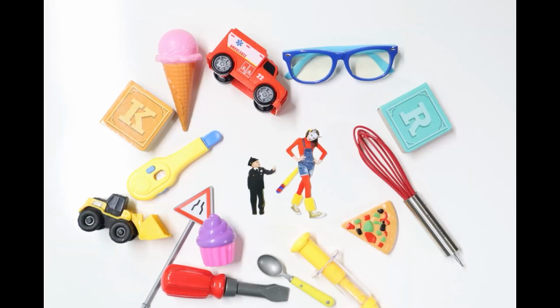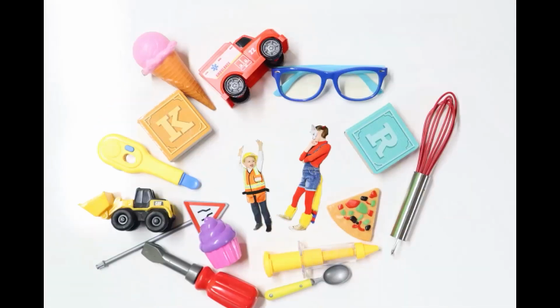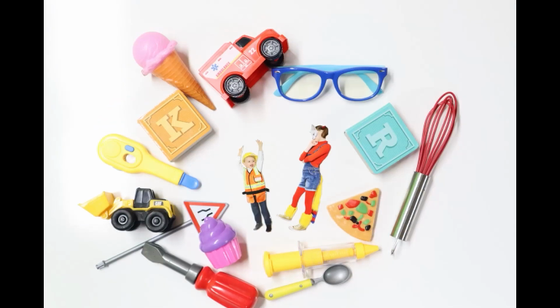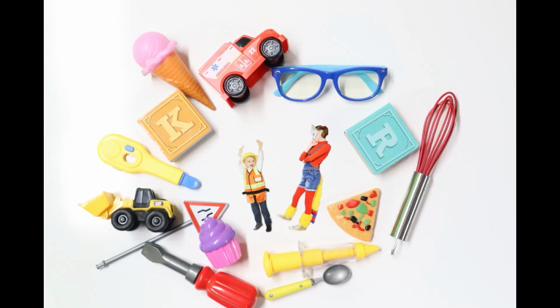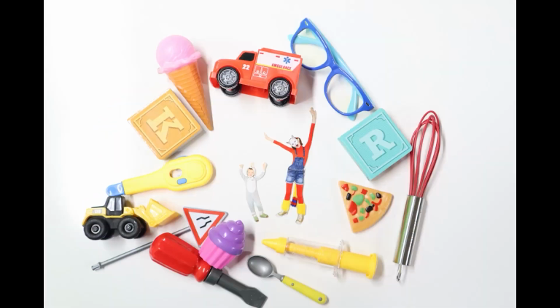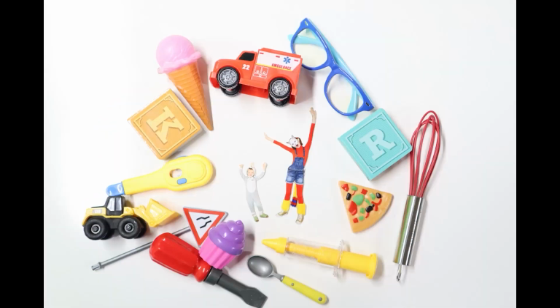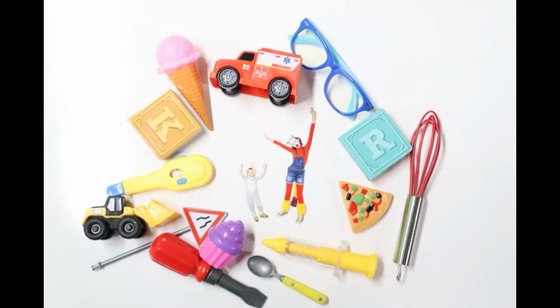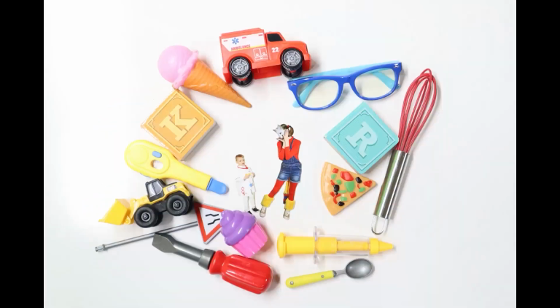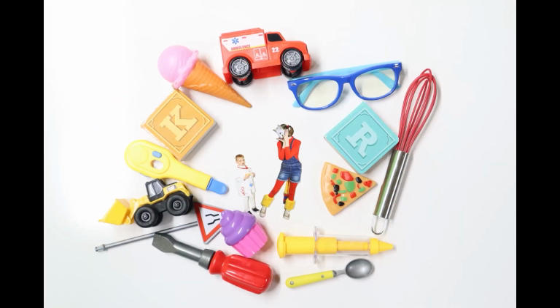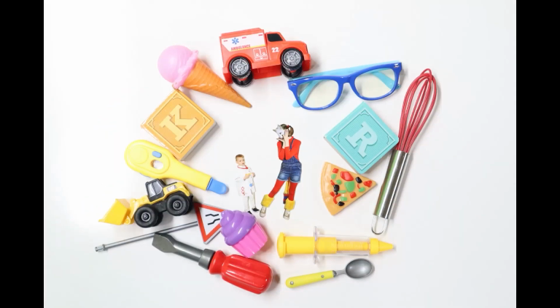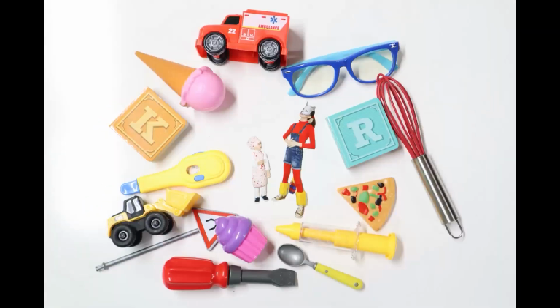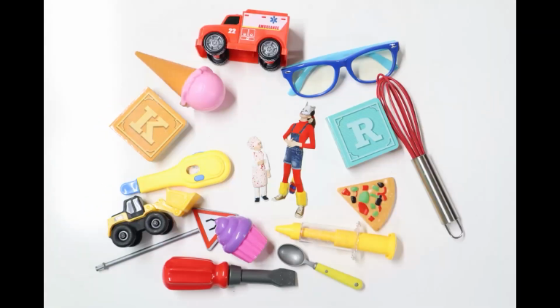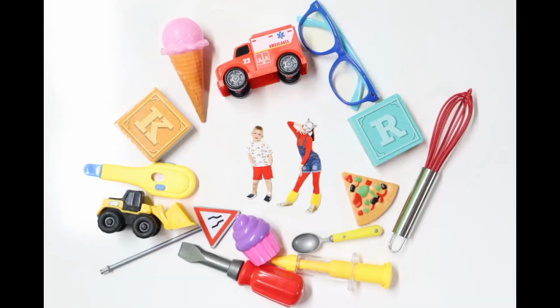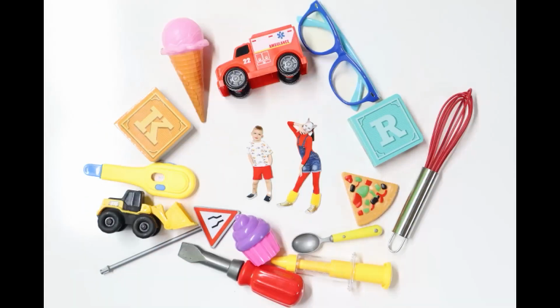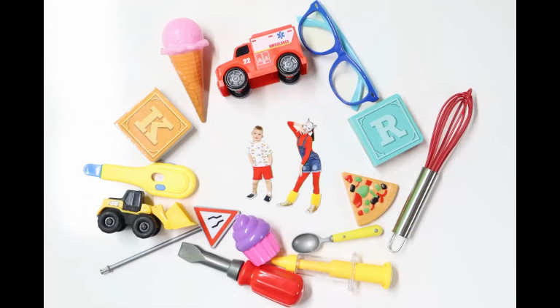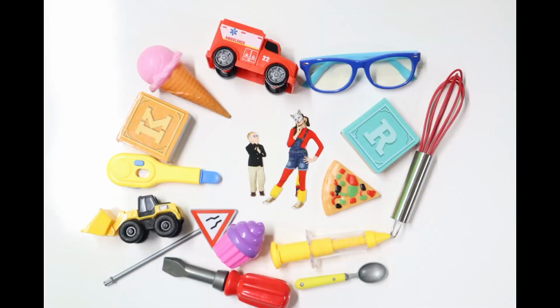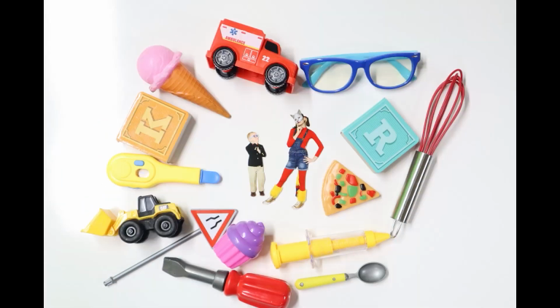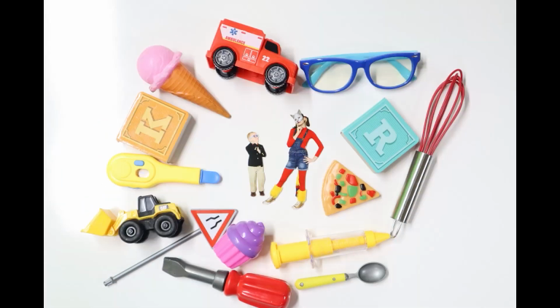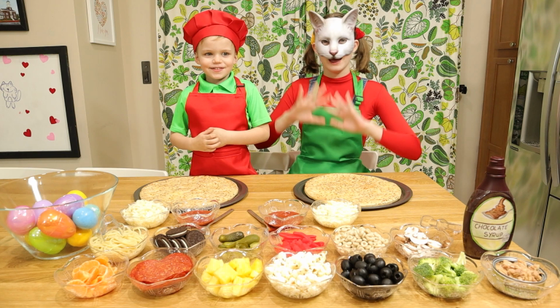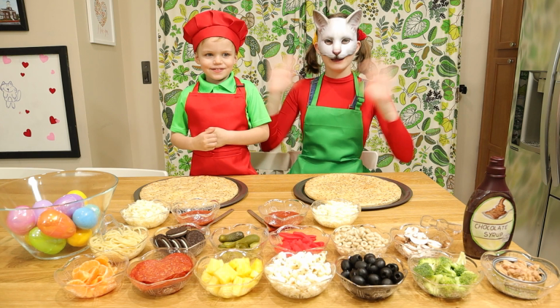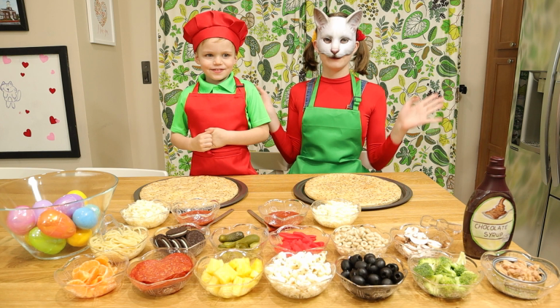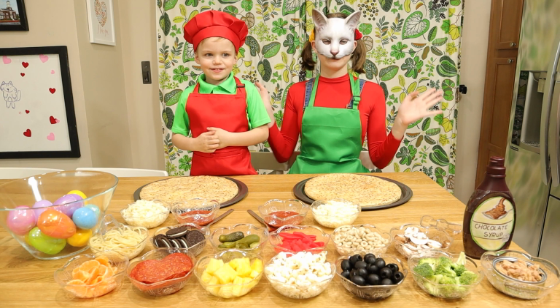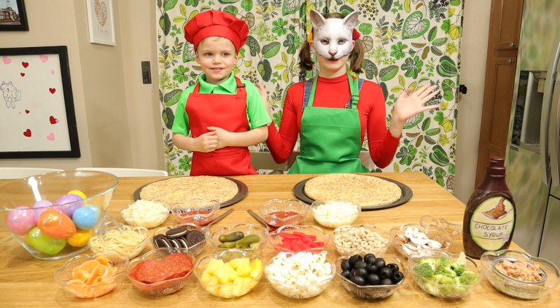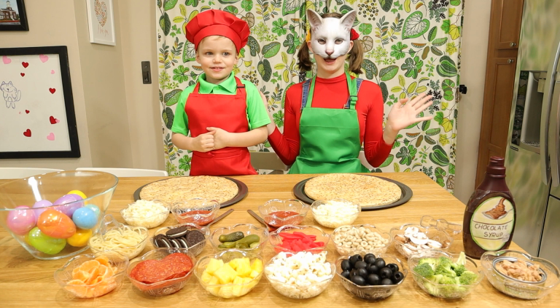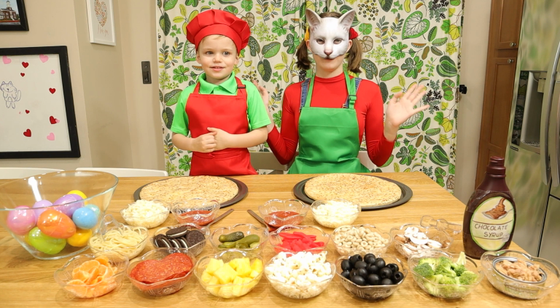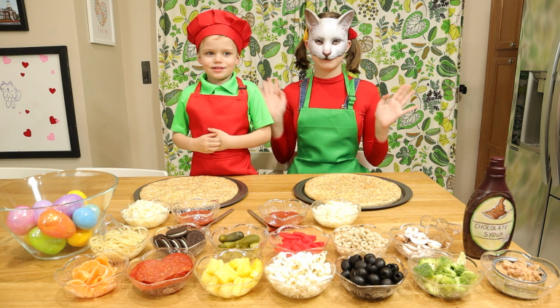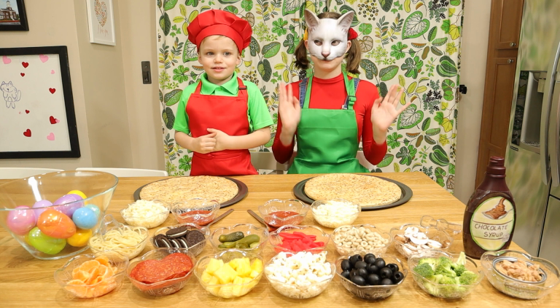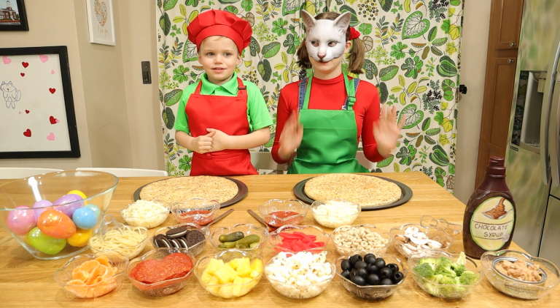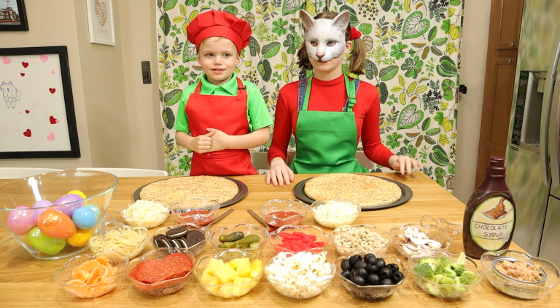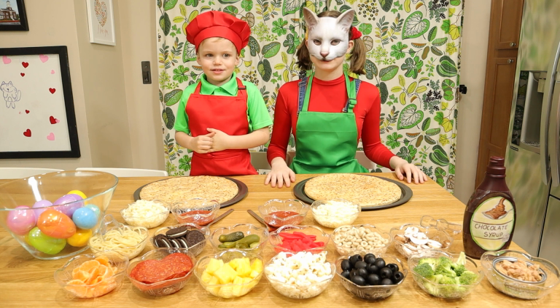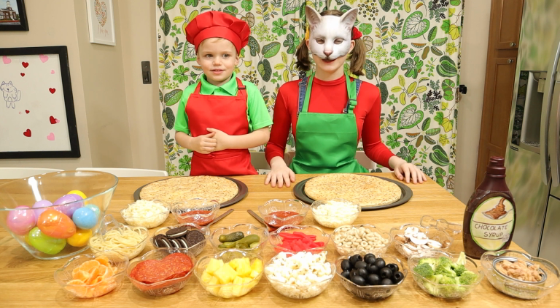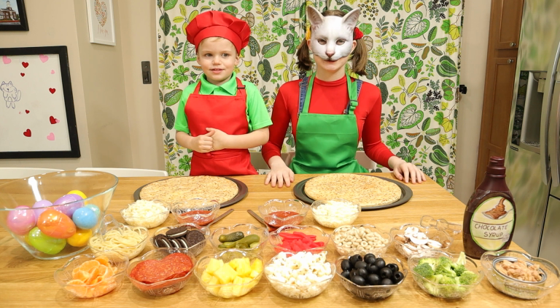Geeky Leaky Show! Hello everyone, and welcome to another challenge!